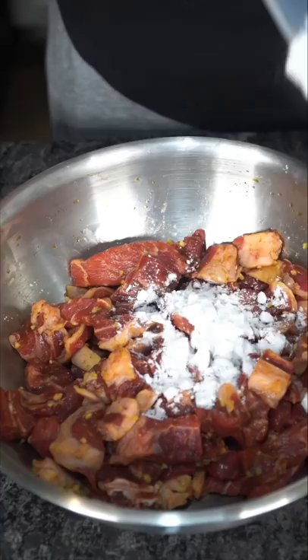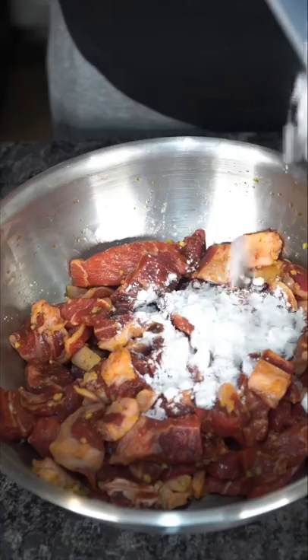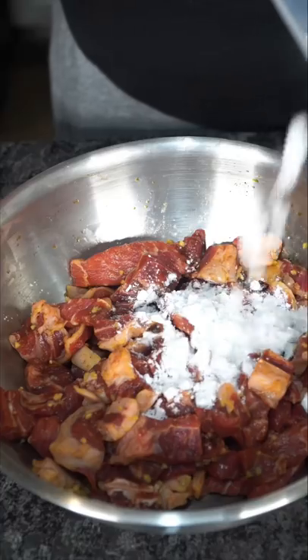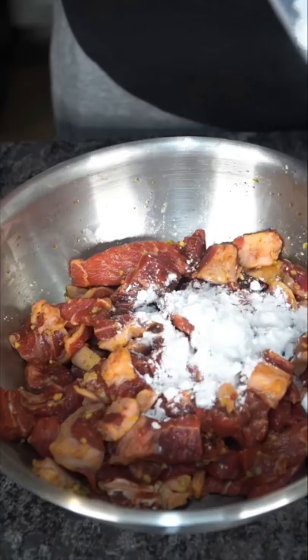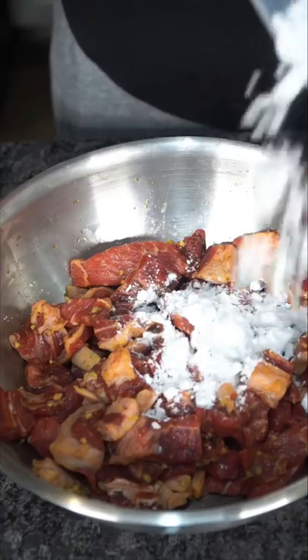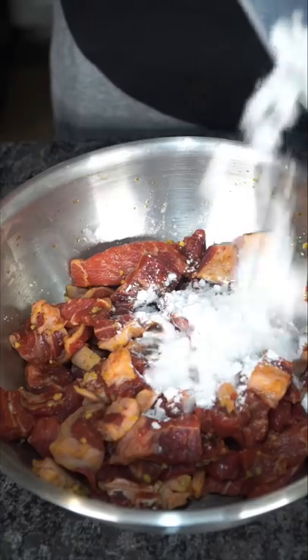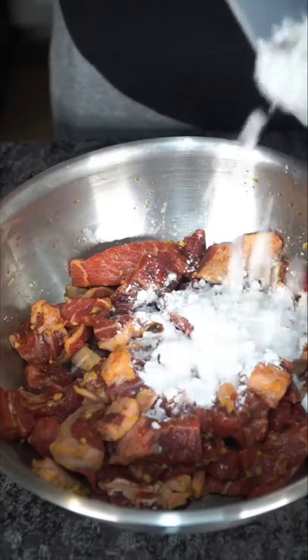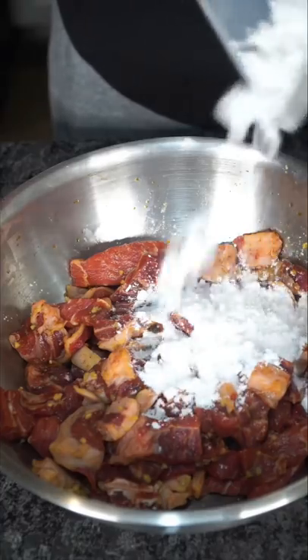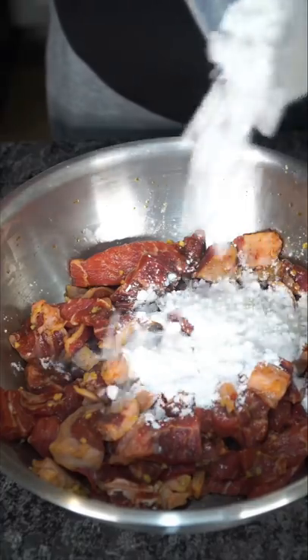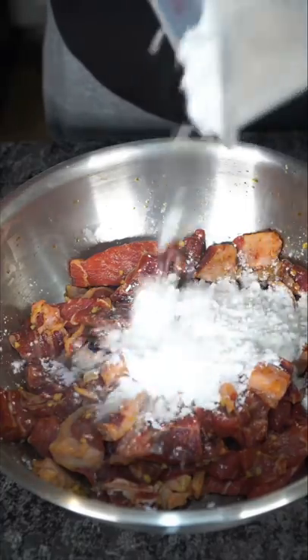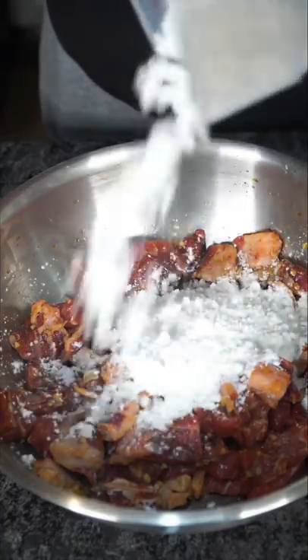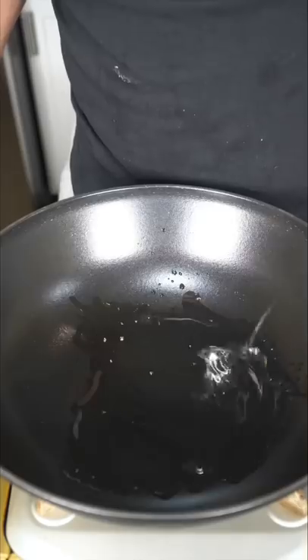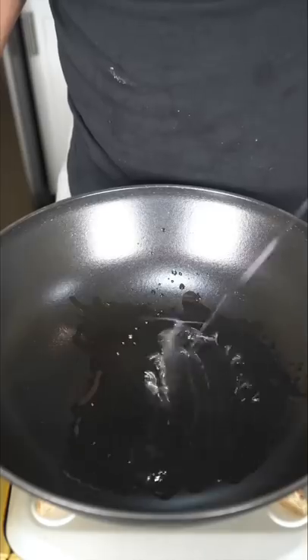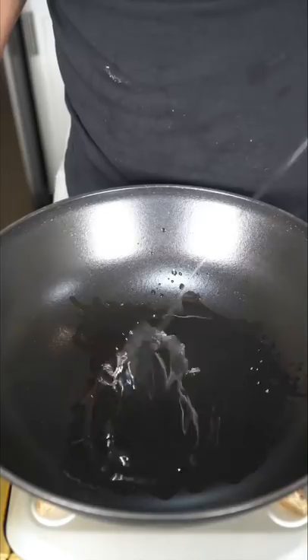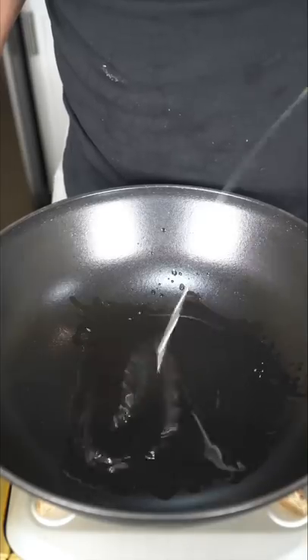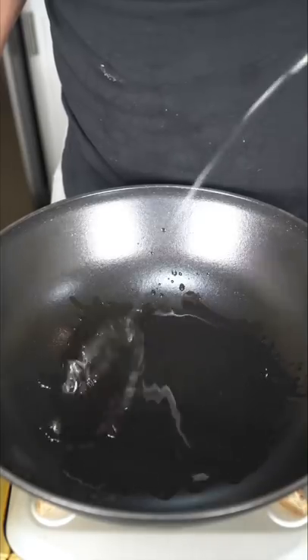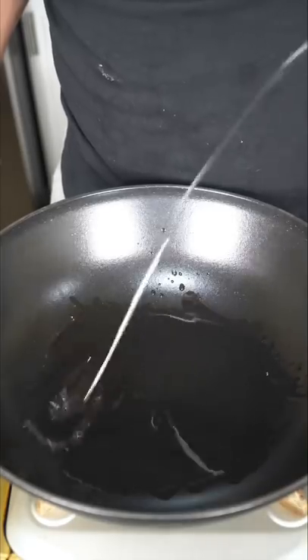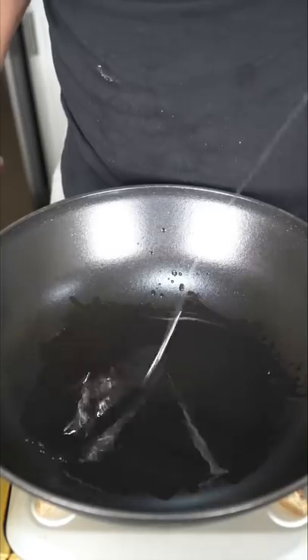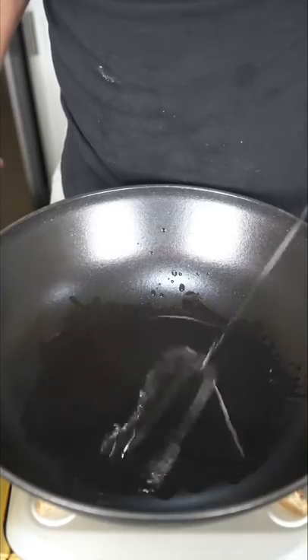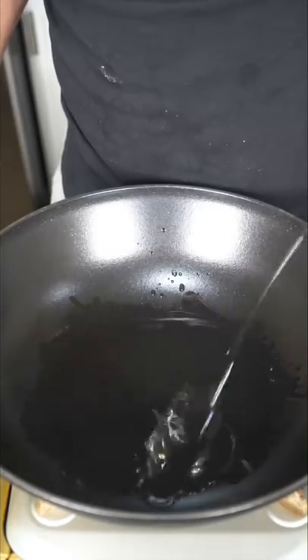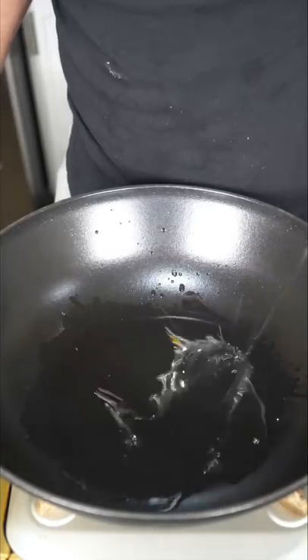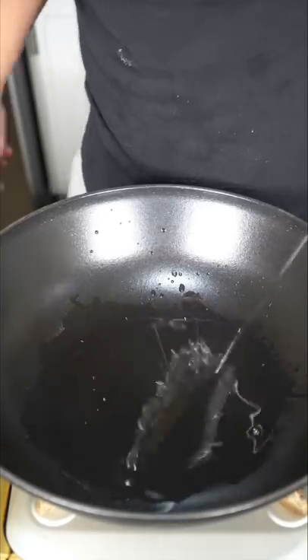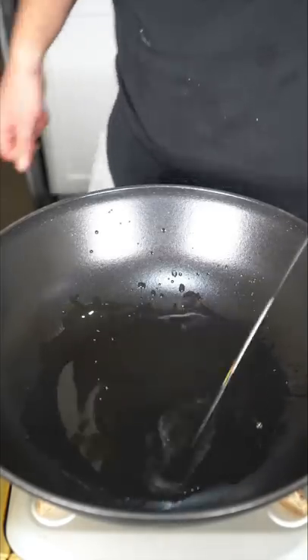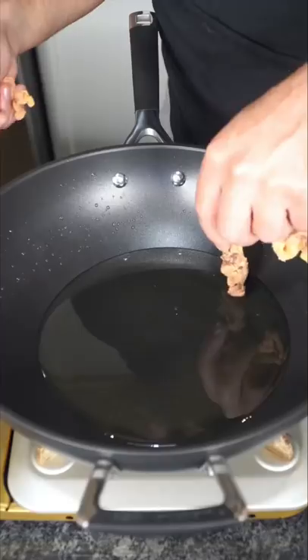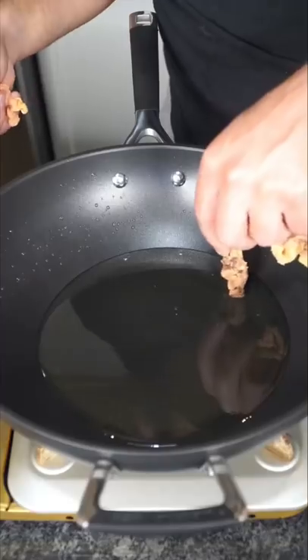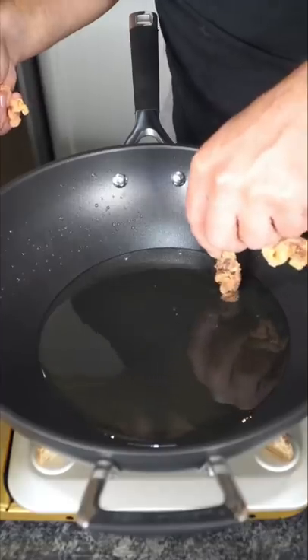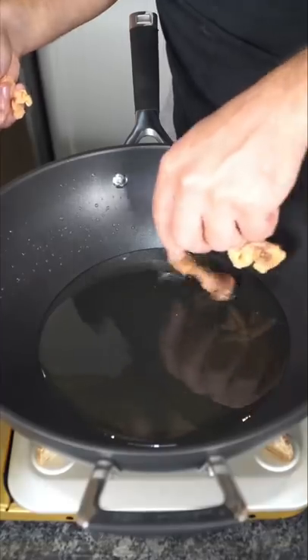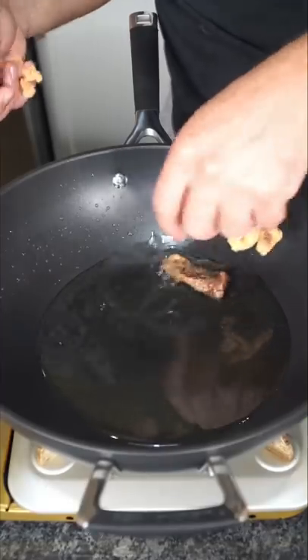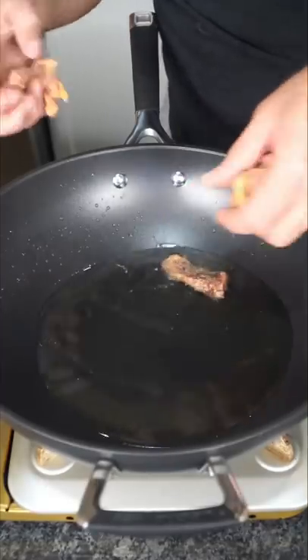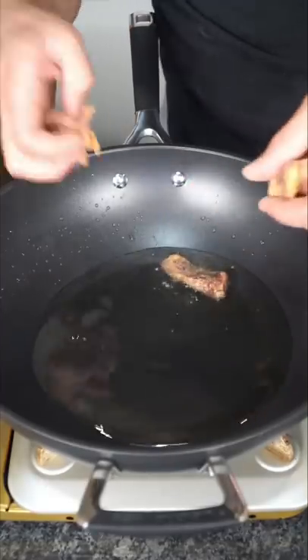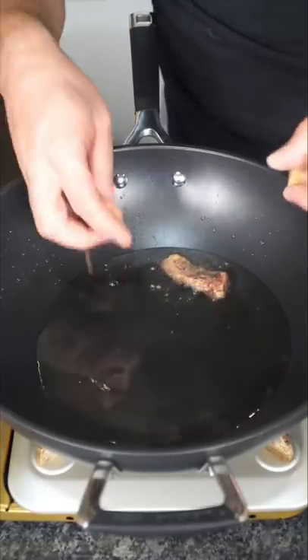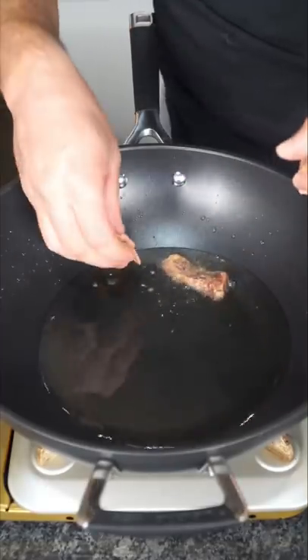On the steak, sprinkle some potato starch, then get real generous with the oil and don't overcrowd your pan with the steak.